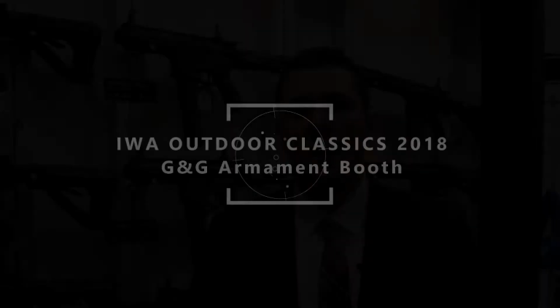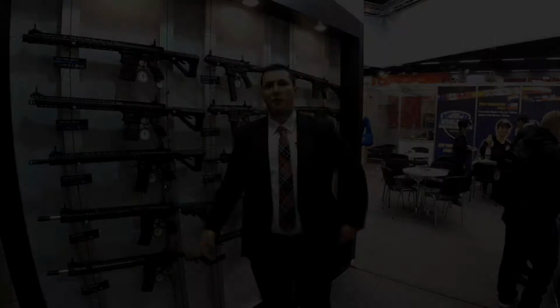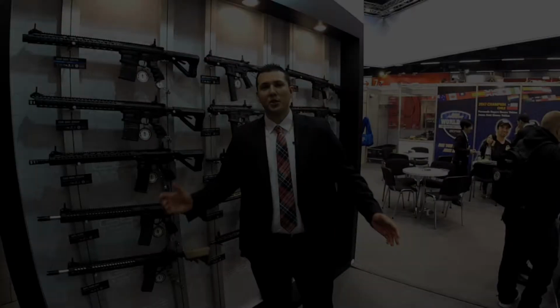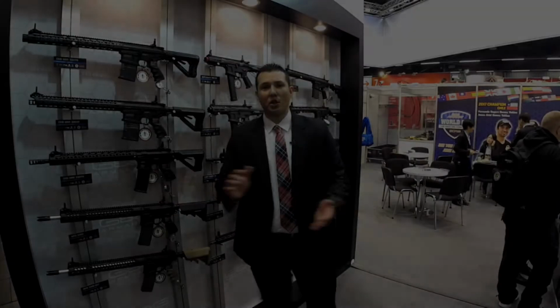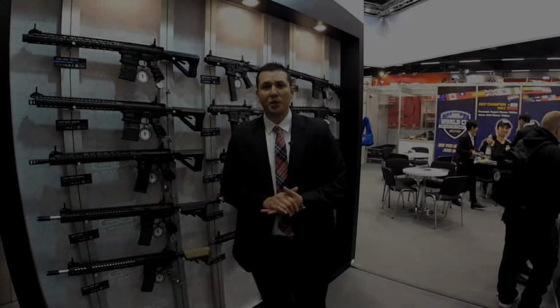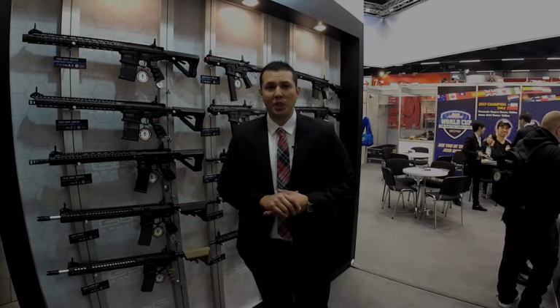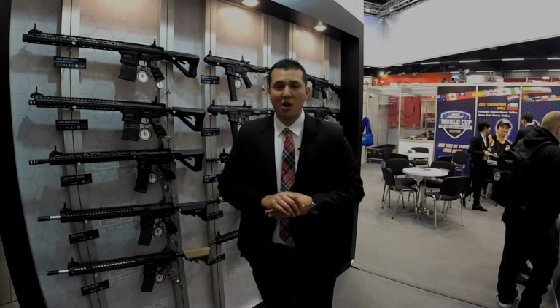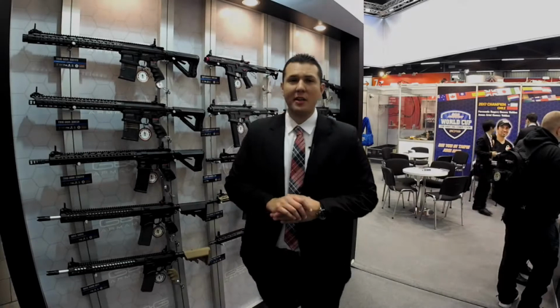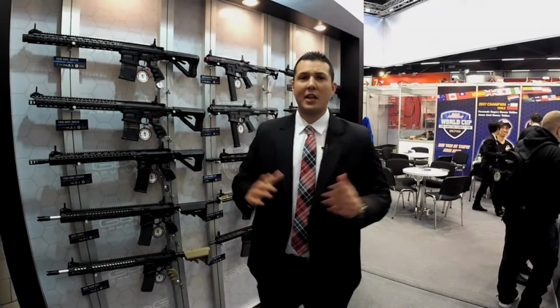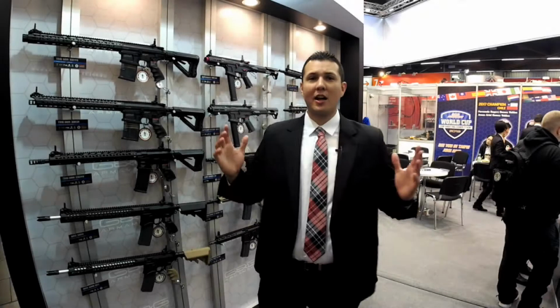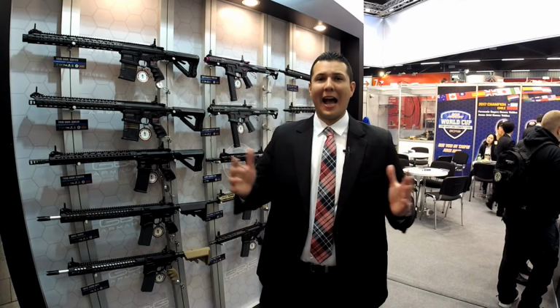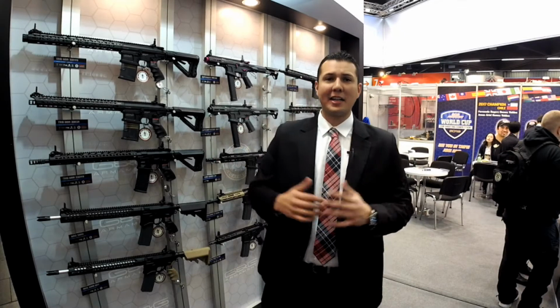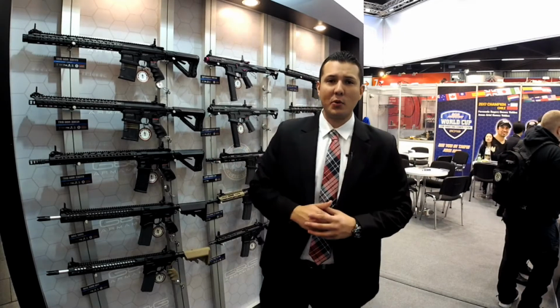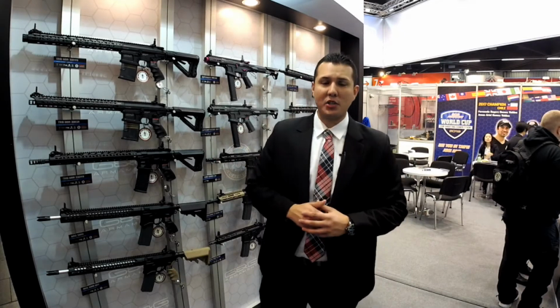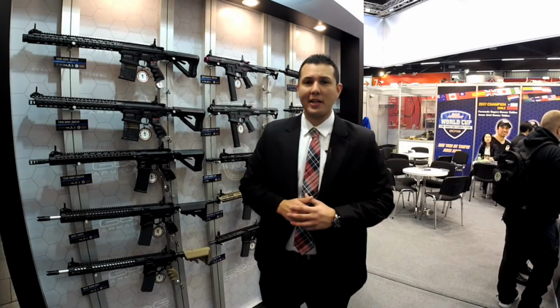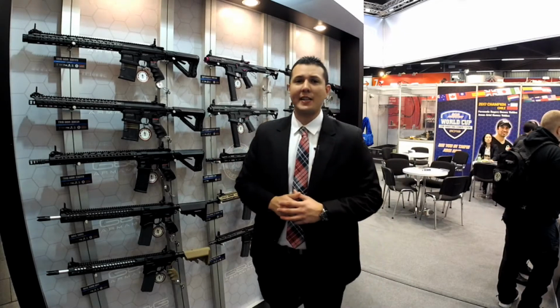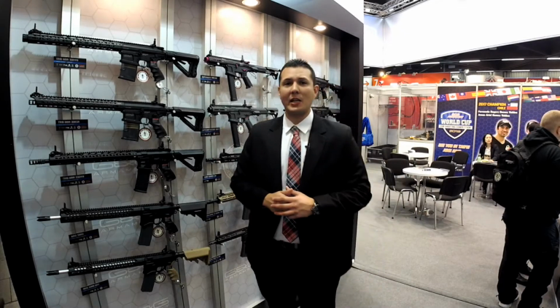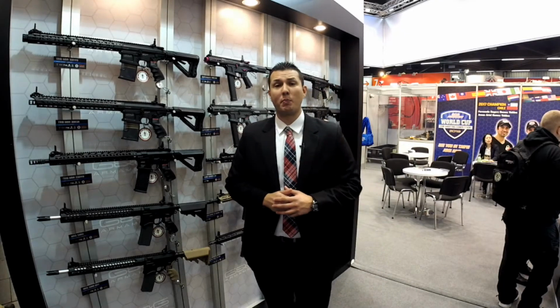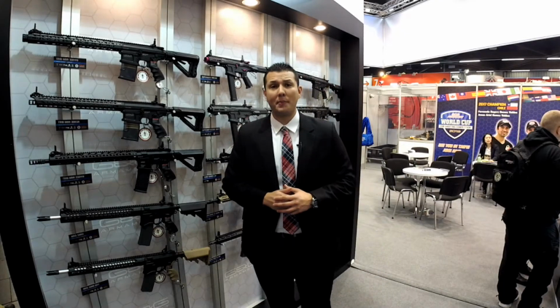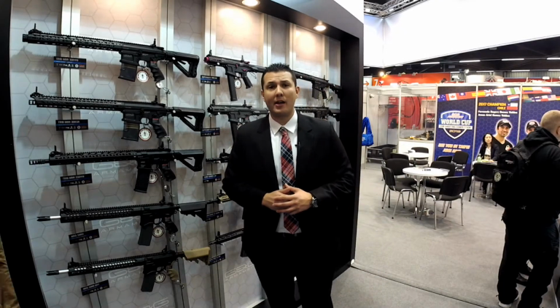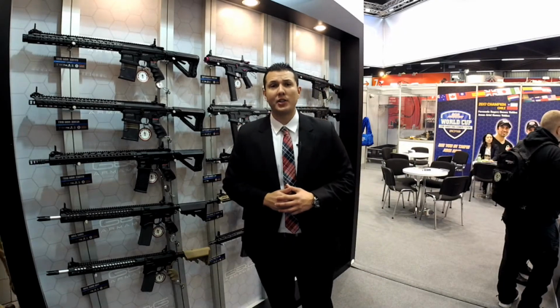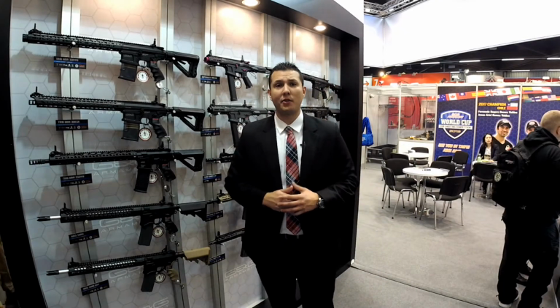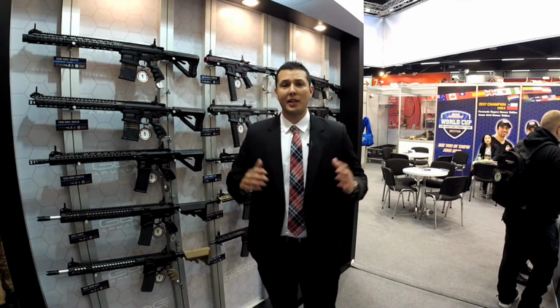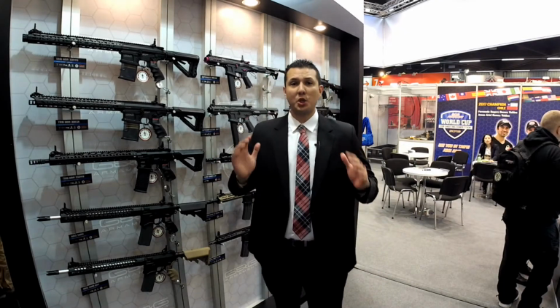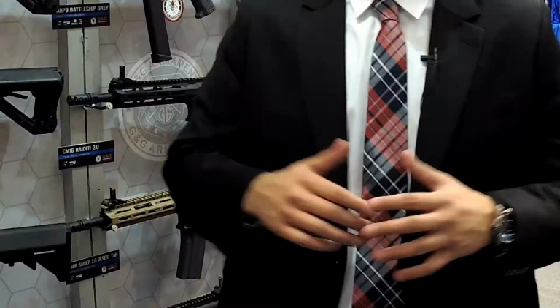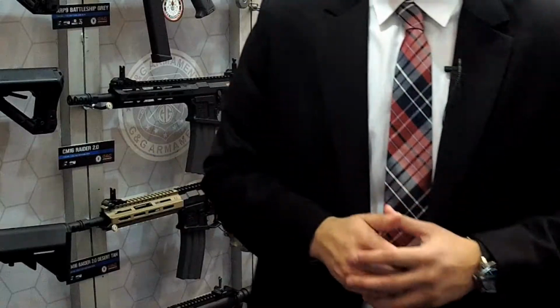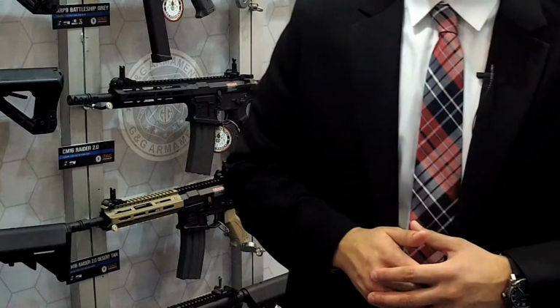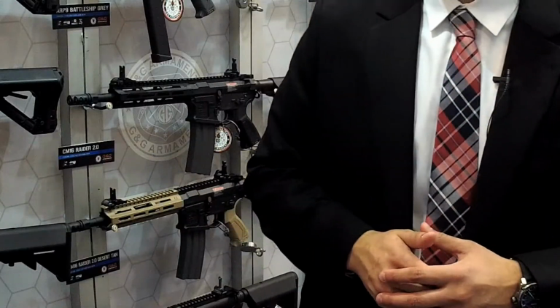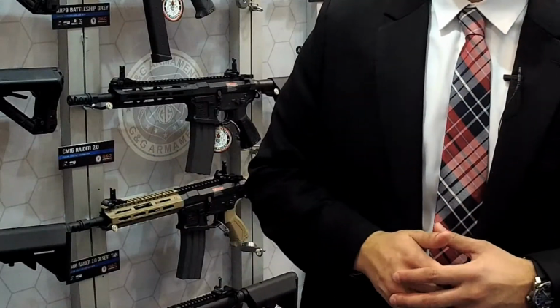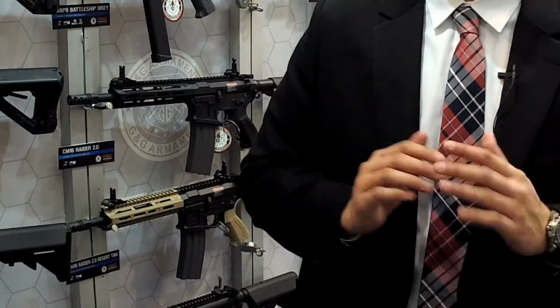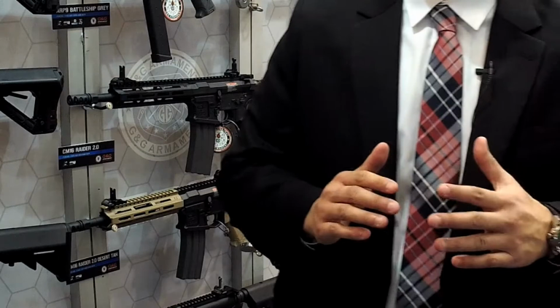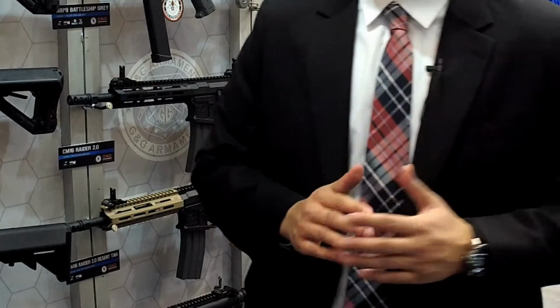Hey everyone, this is Charlie with G&G Armament here at IWA 2018 with Popular Airsoft, looking at the new products coming out from us this year.